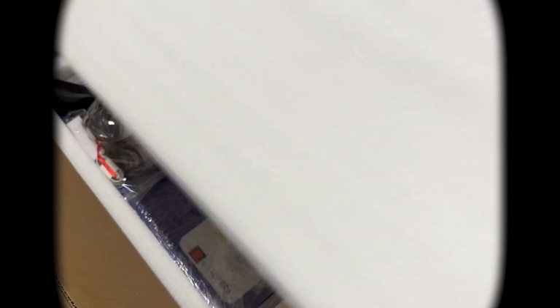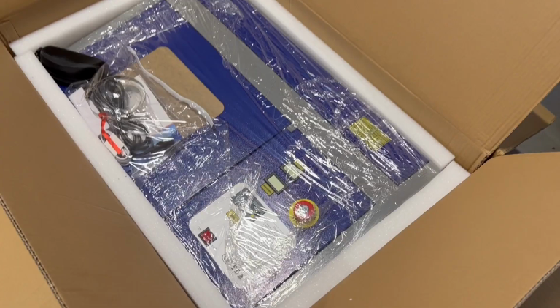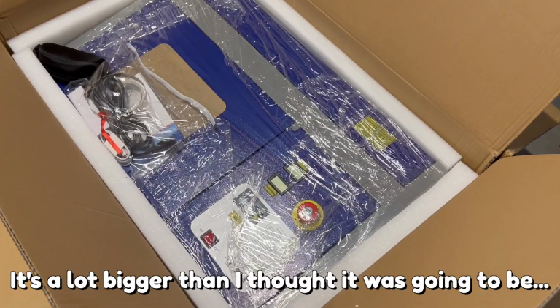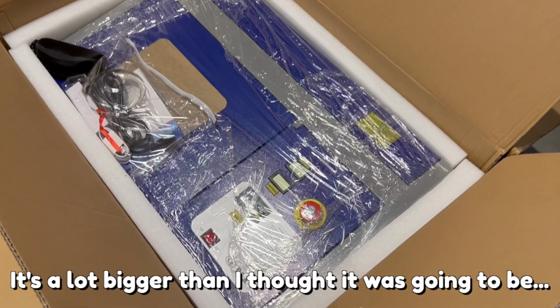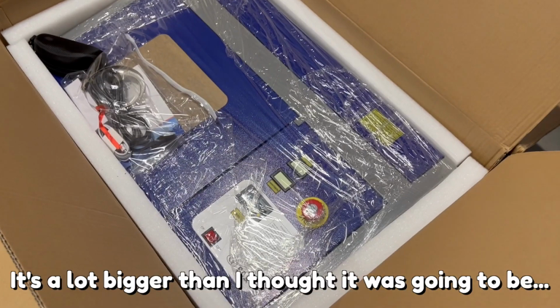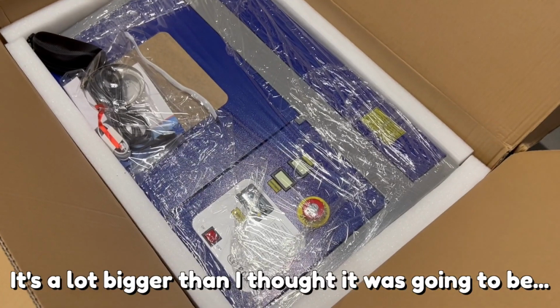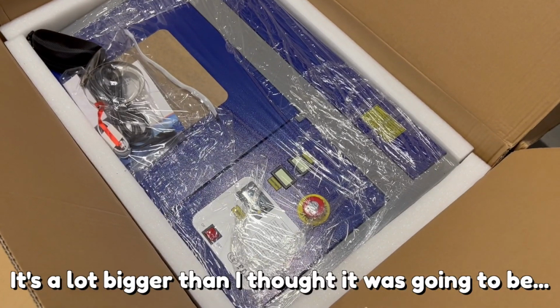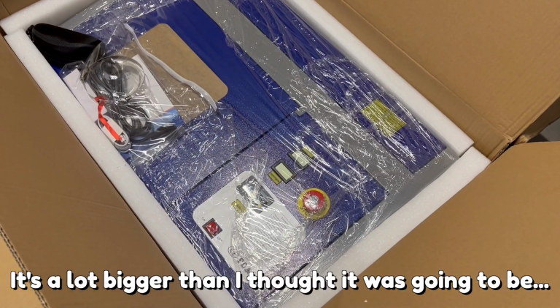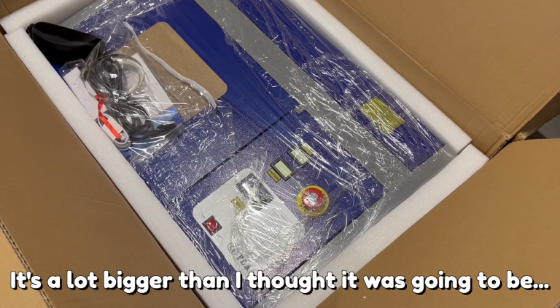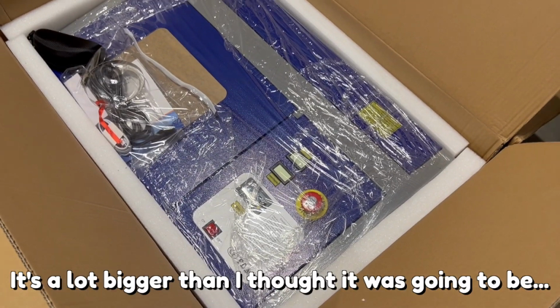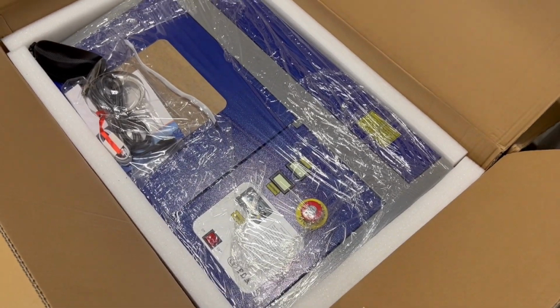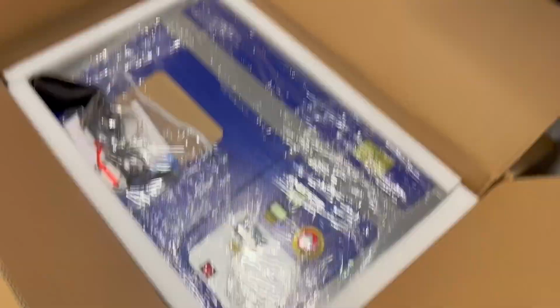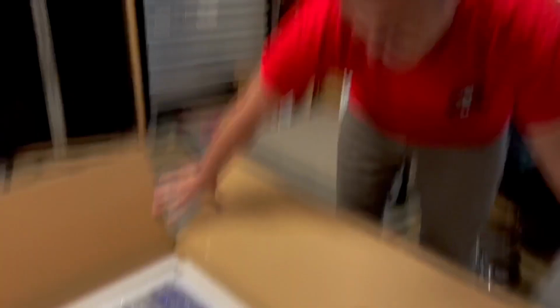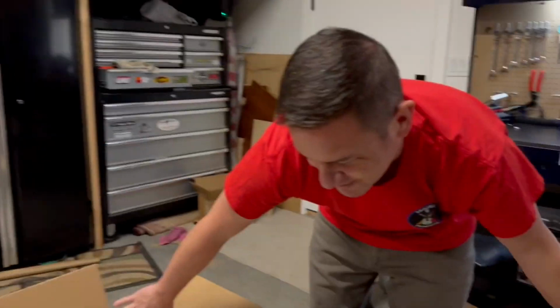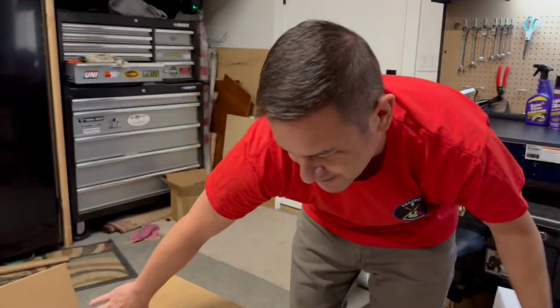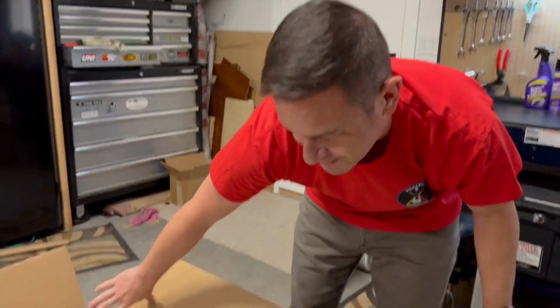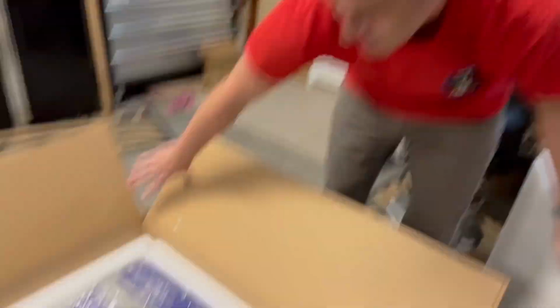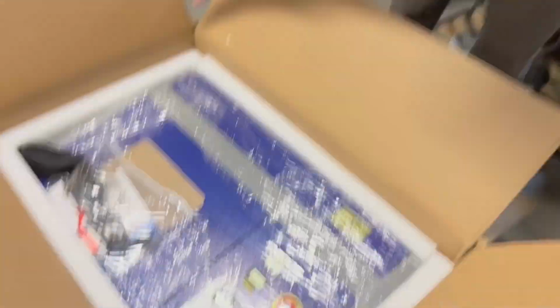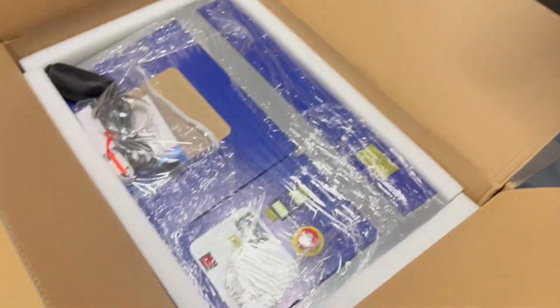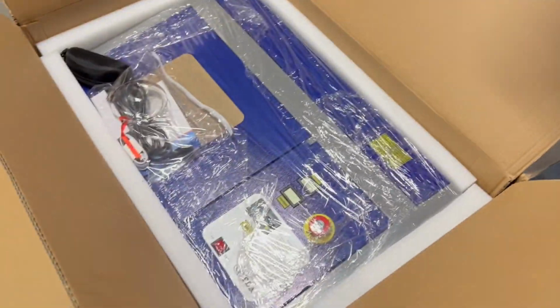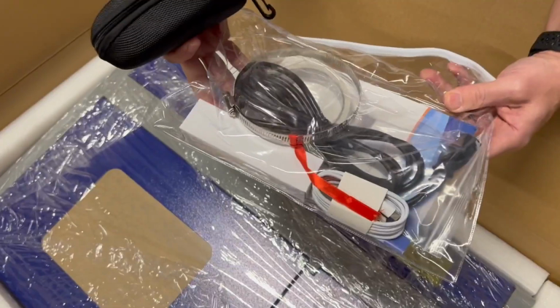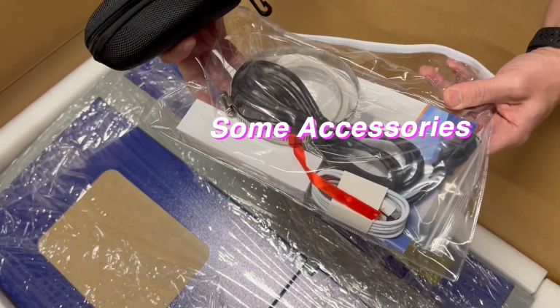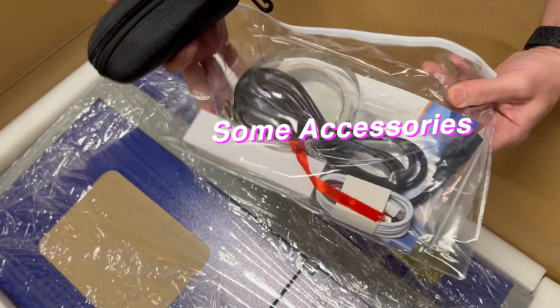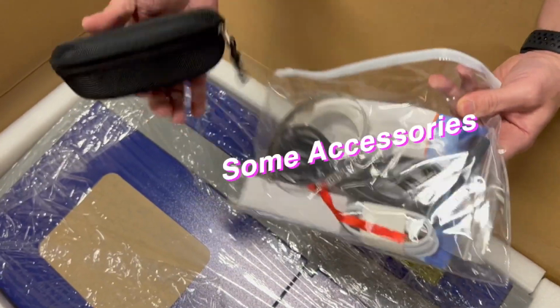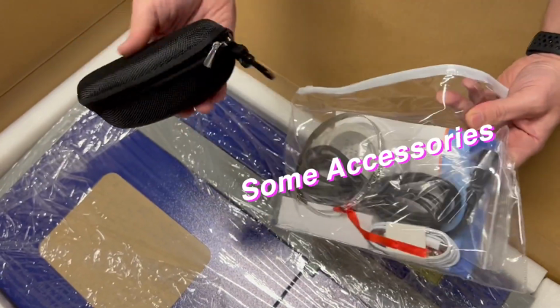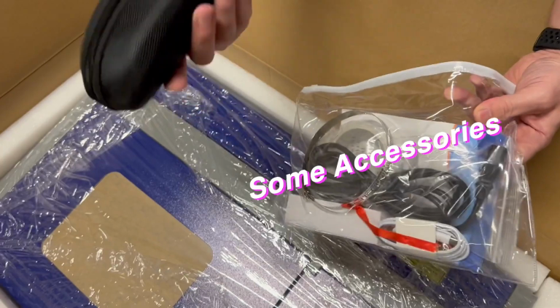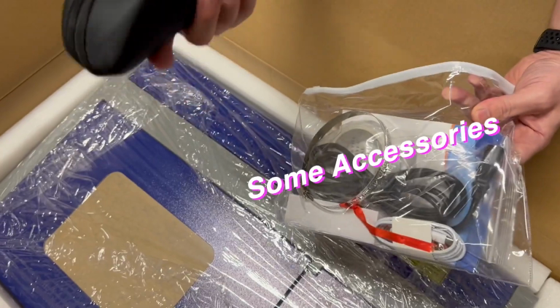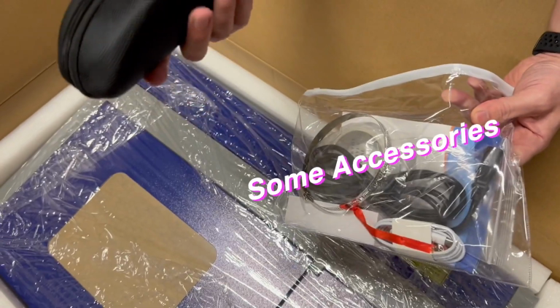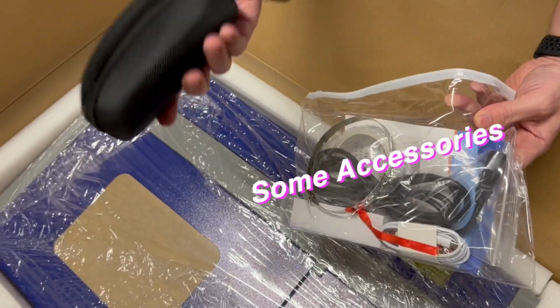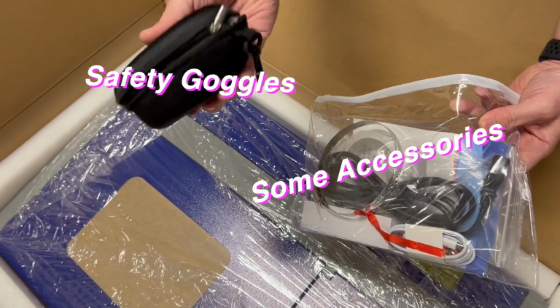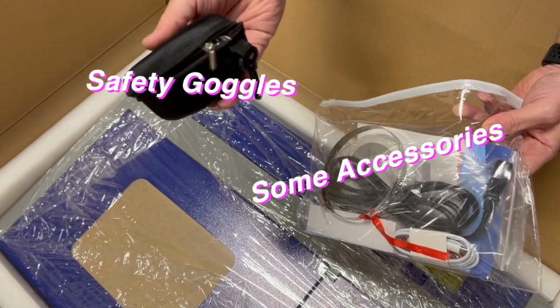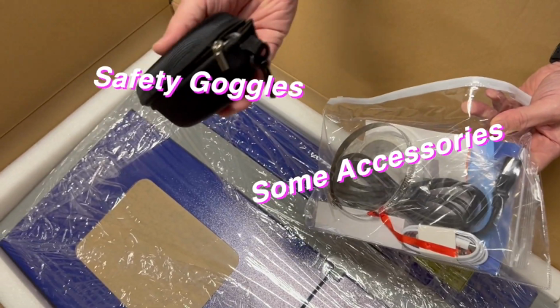It's a lot bigger than I thought it was going to be. There are some accessories included, like safety goggles.